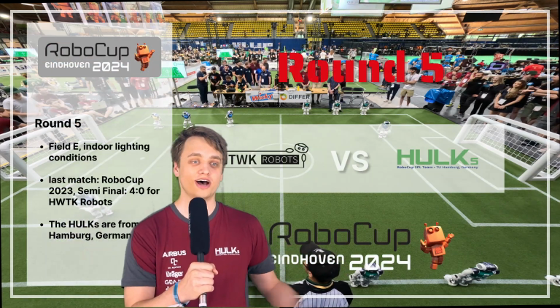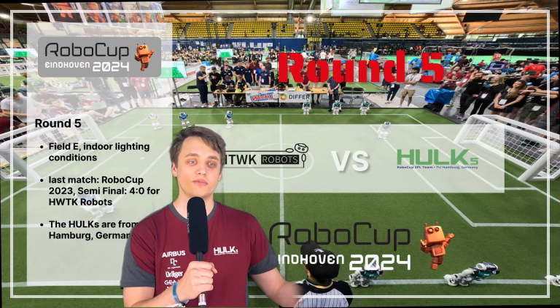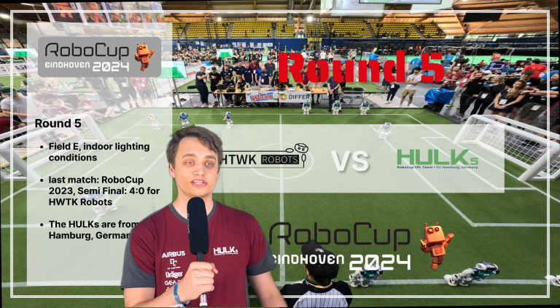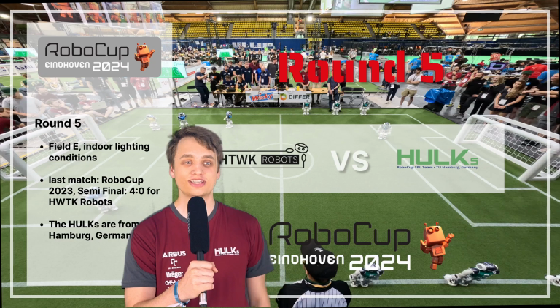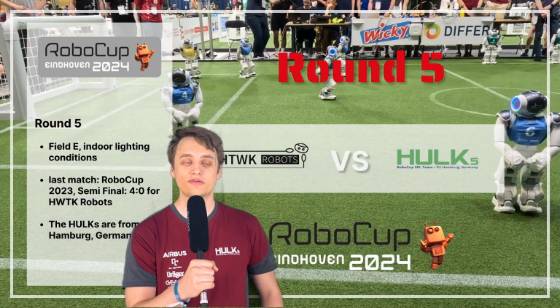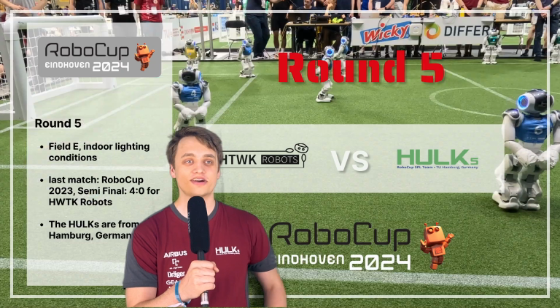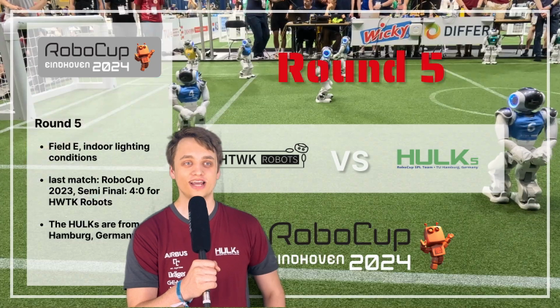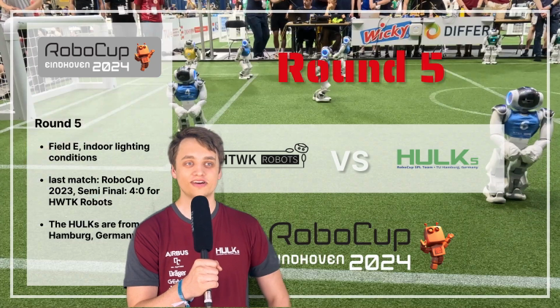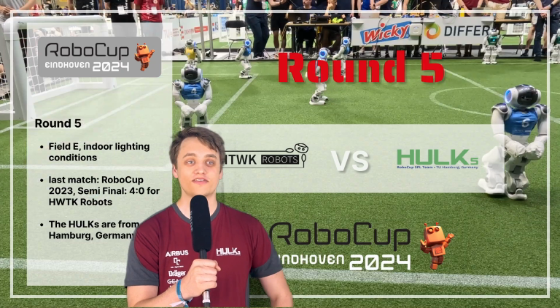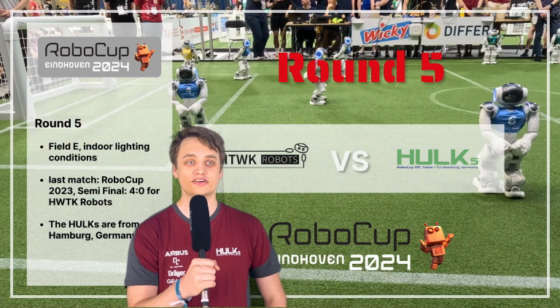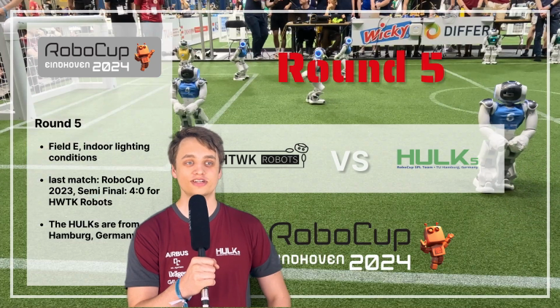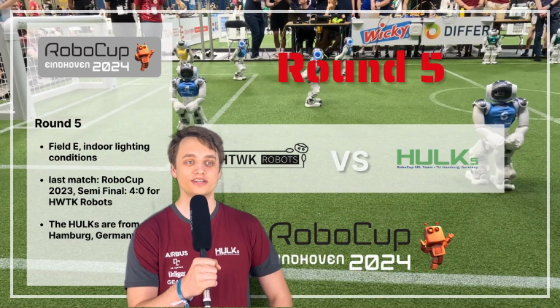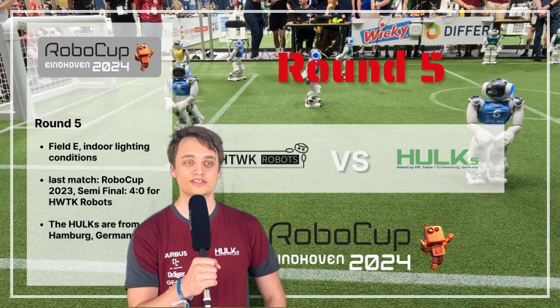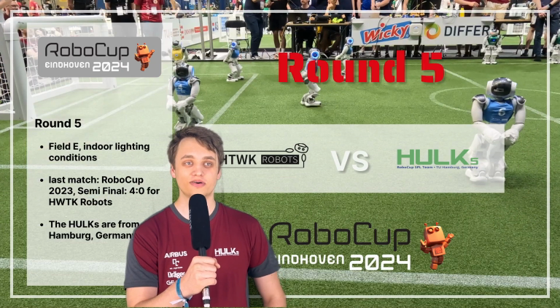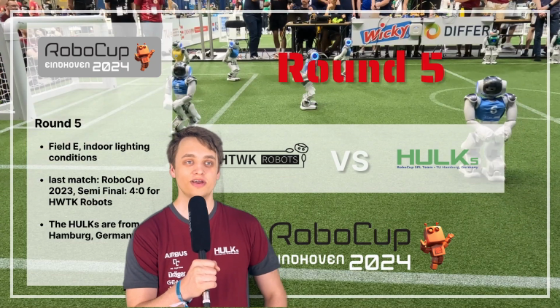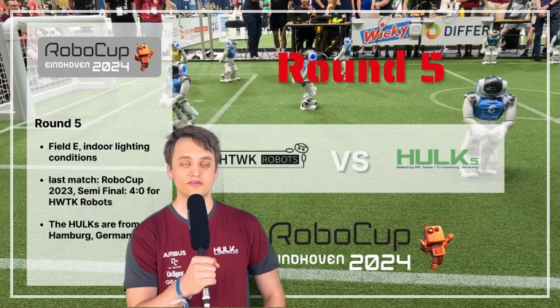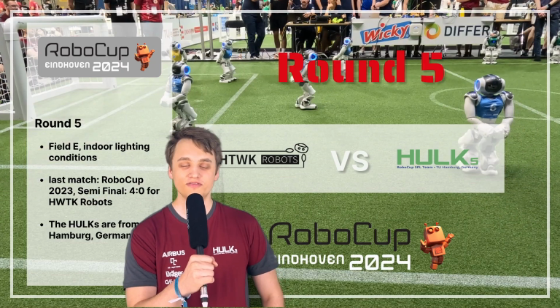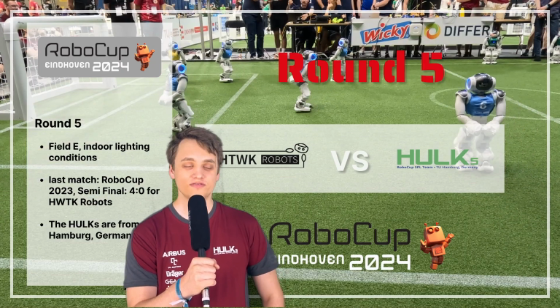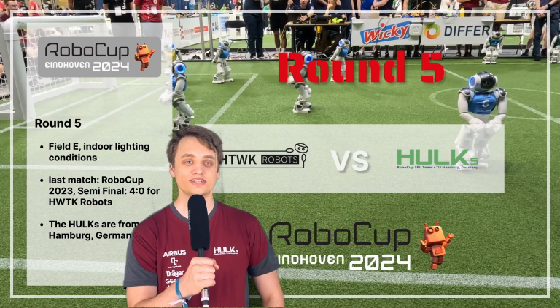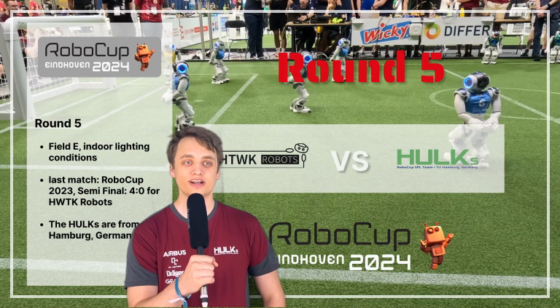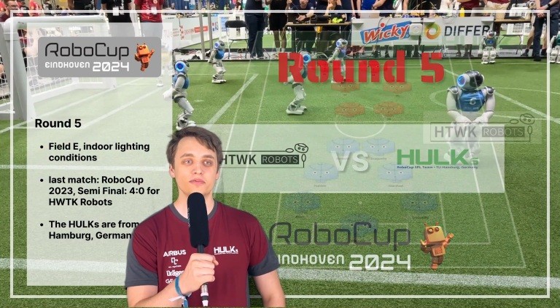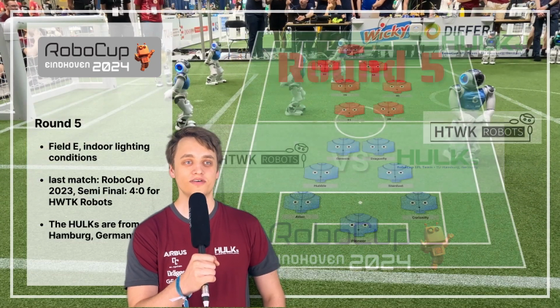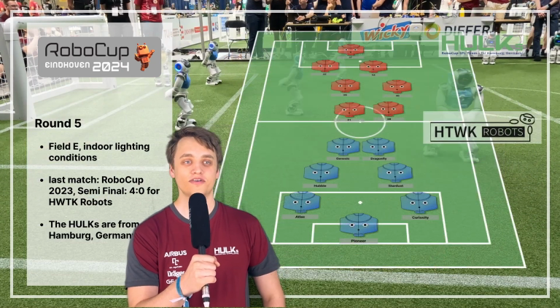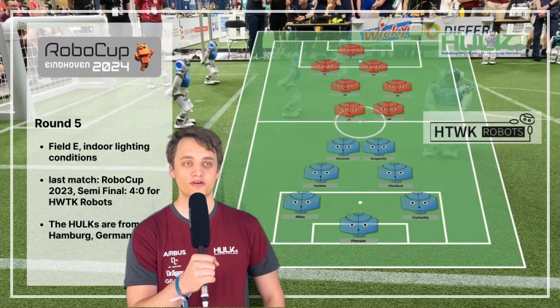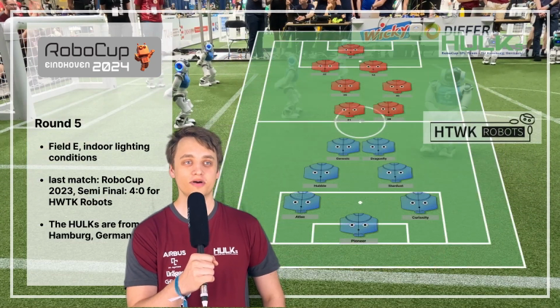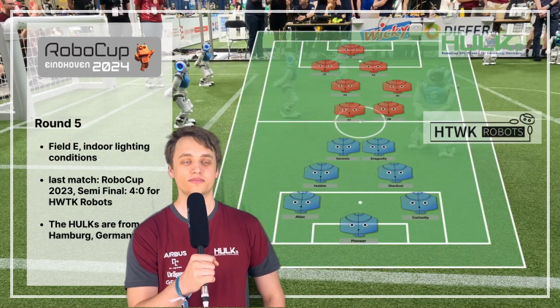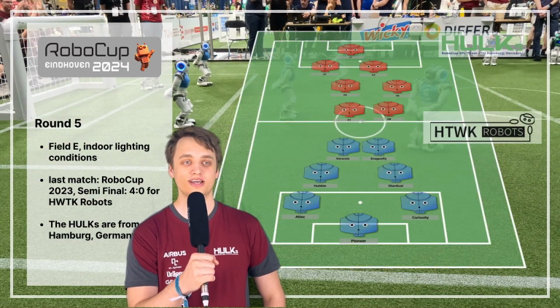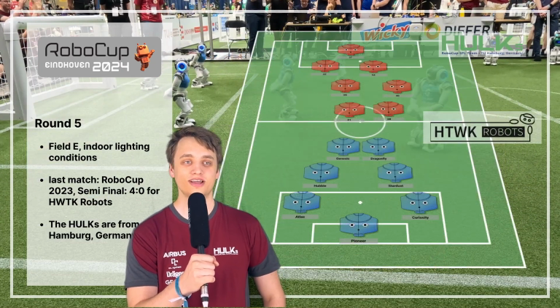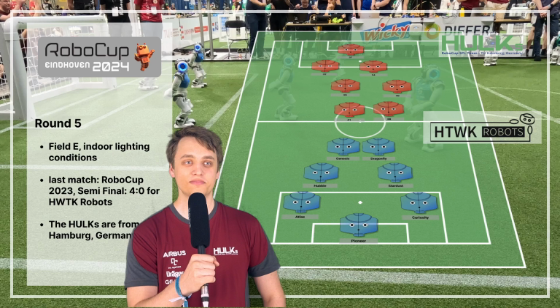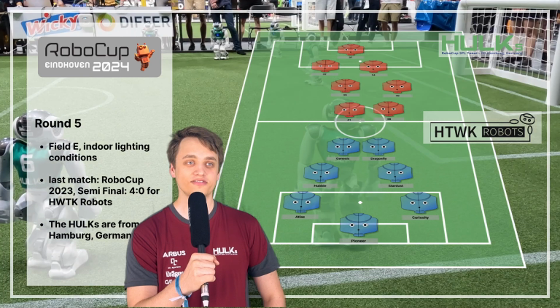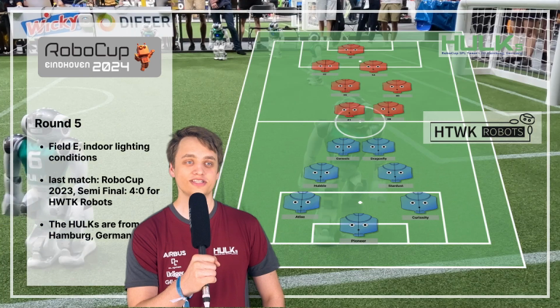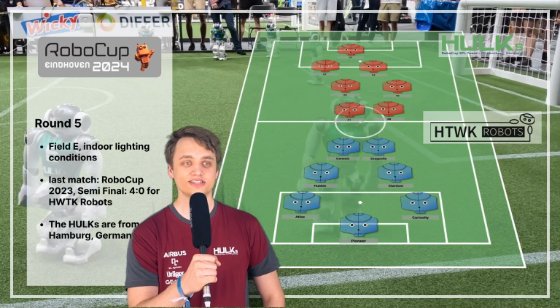We just celebrated our 10-year anniversary, so we've visited a couple of RoboCups in previous years.